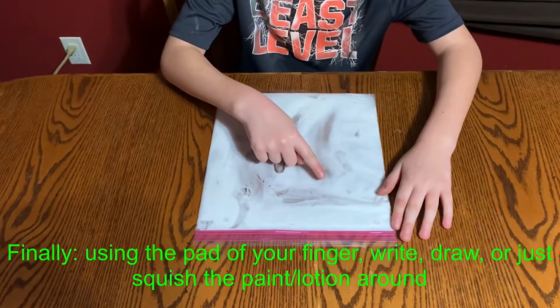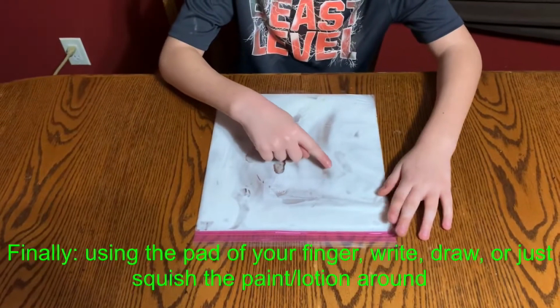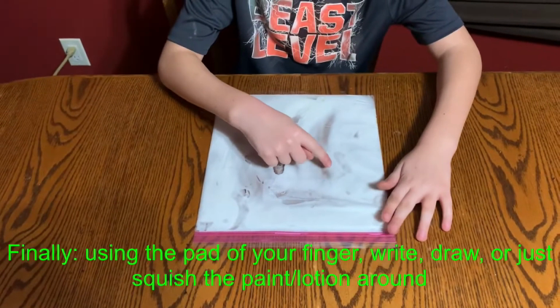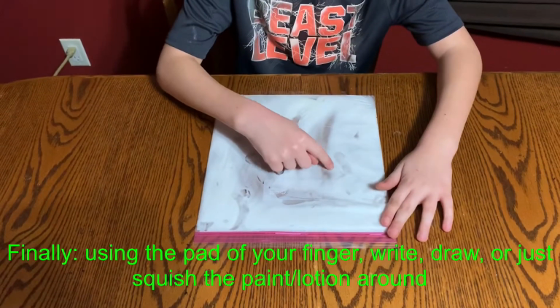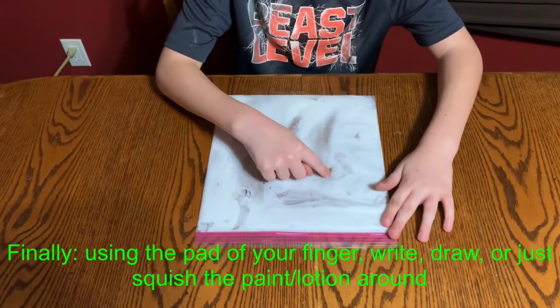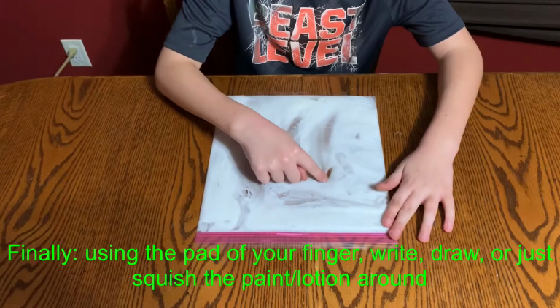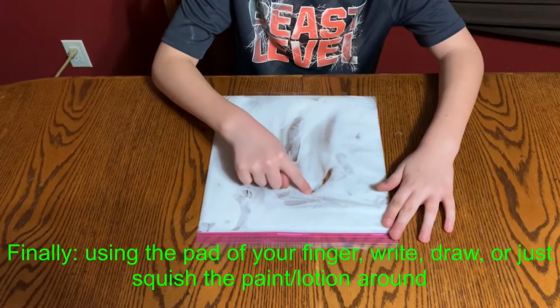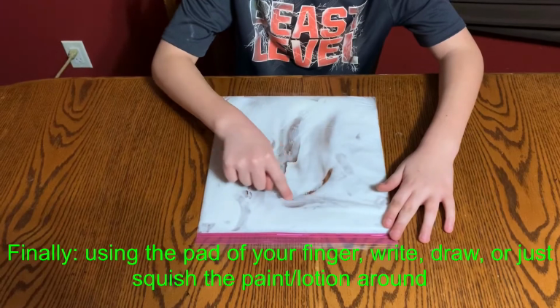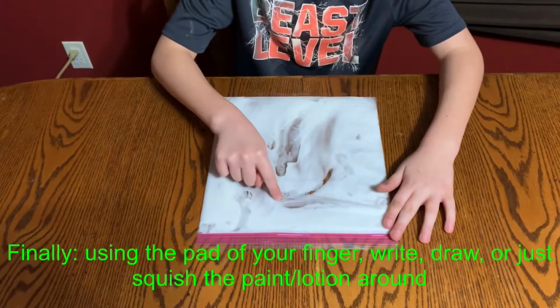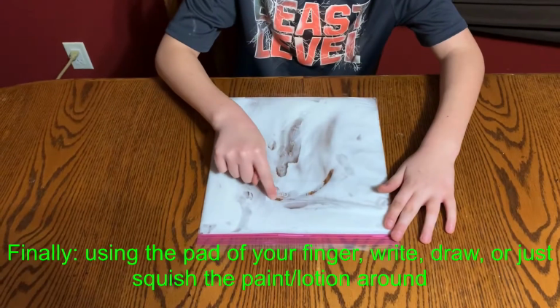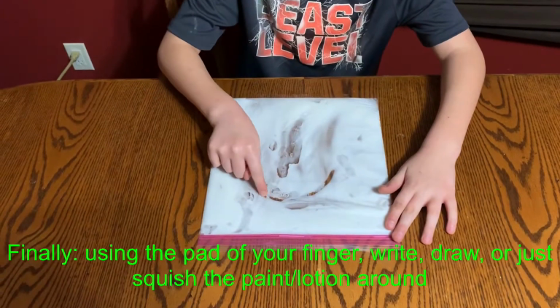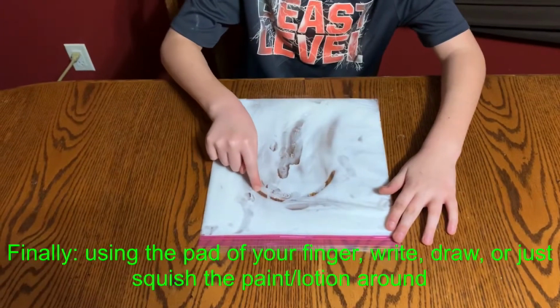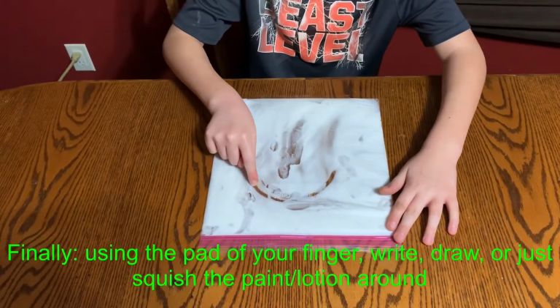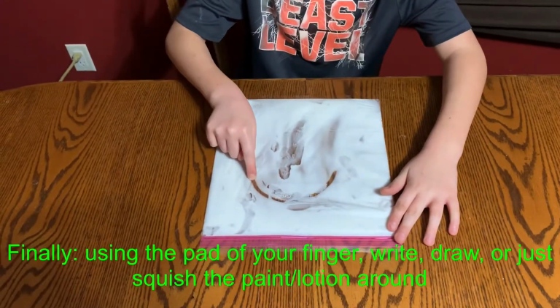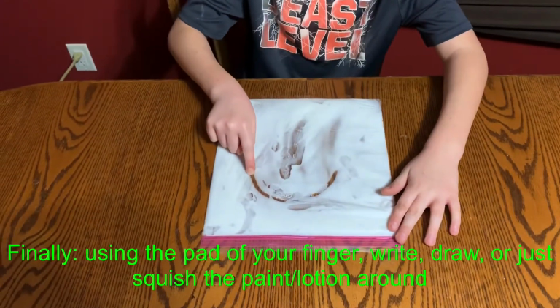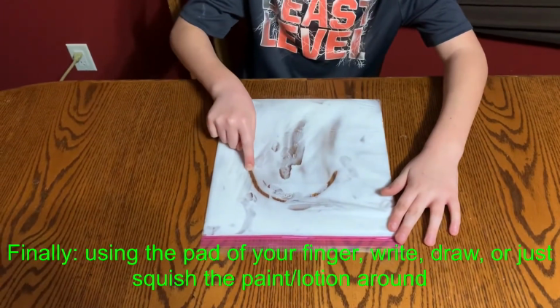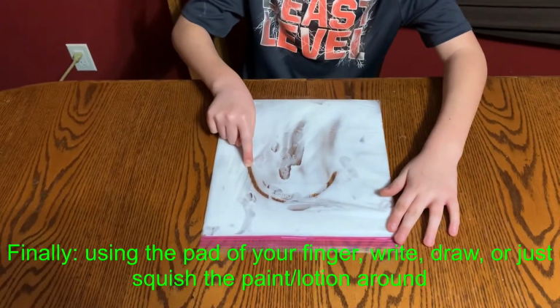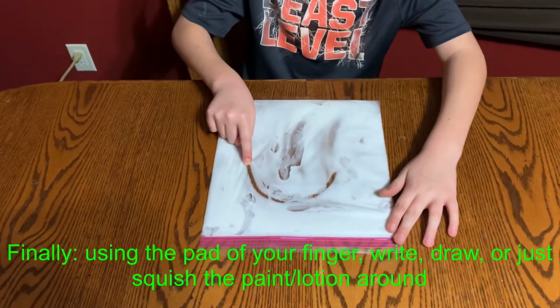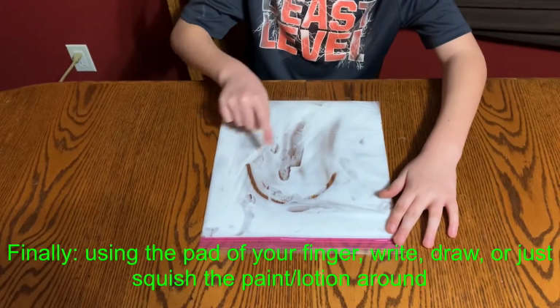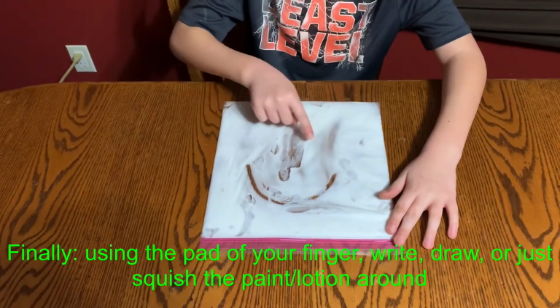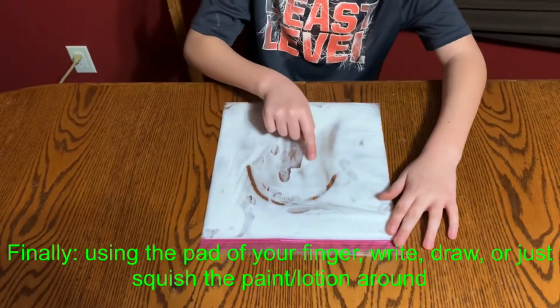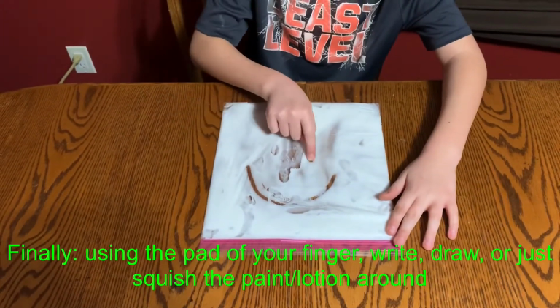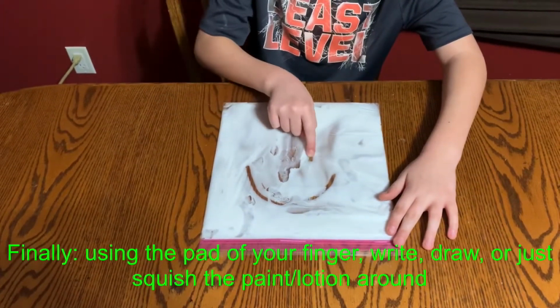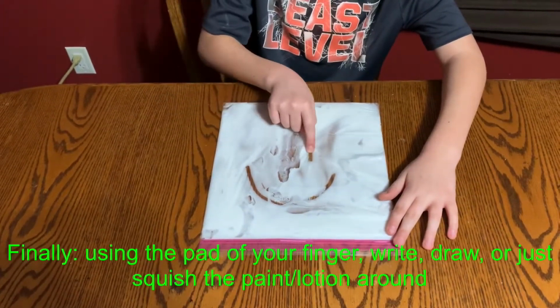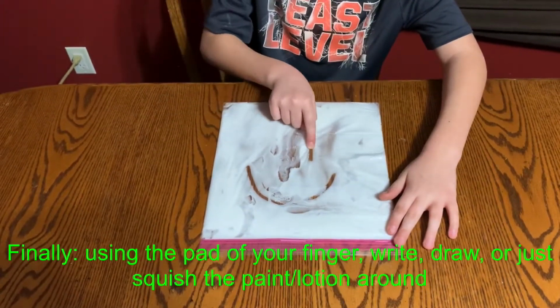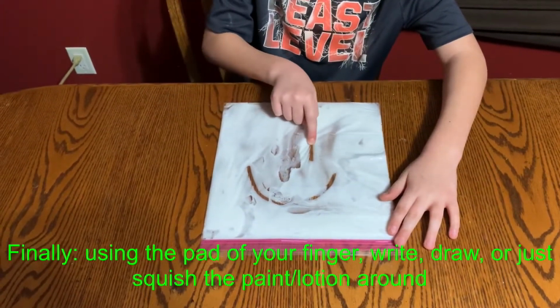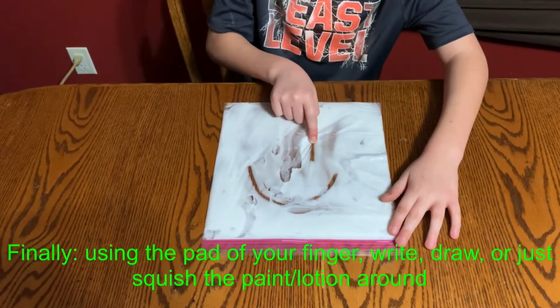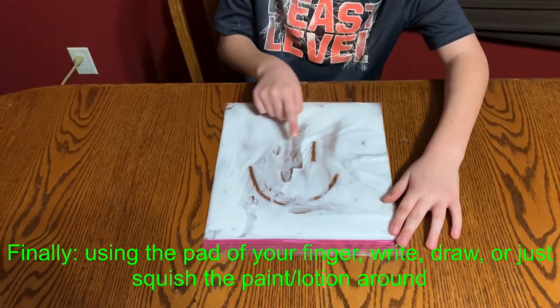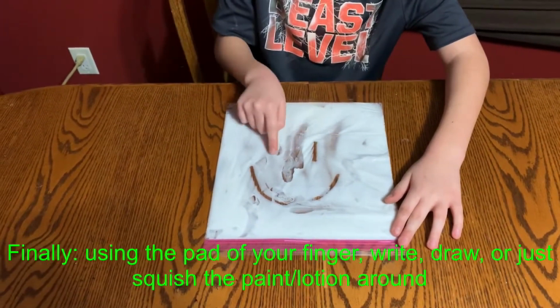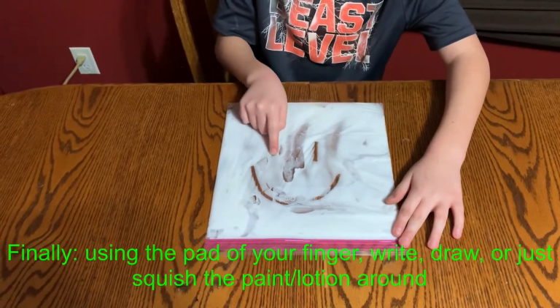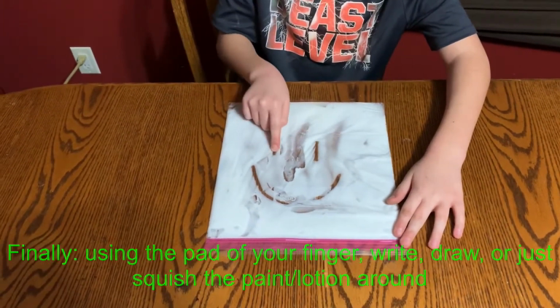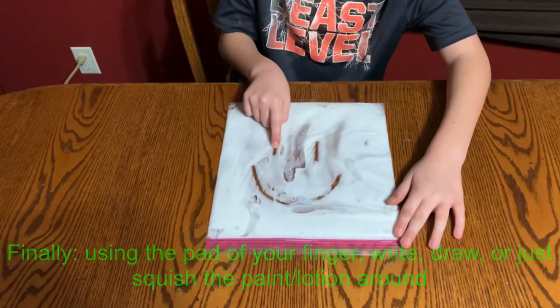Finally, using the pad of your finger, write, draw, or just squish the paint or lotion around.